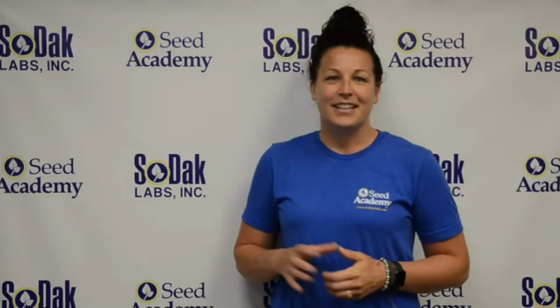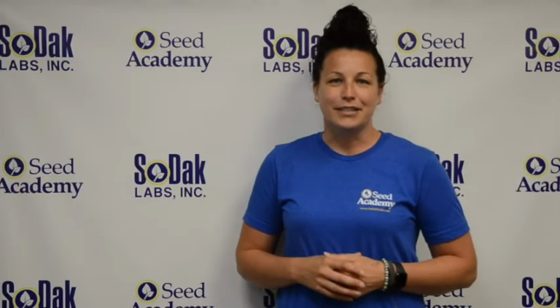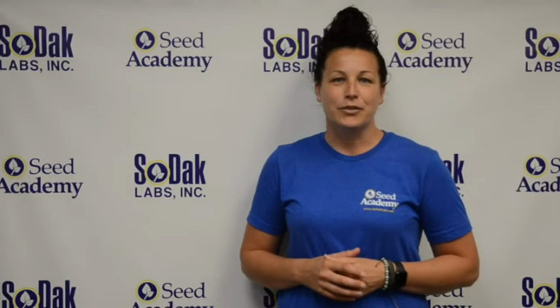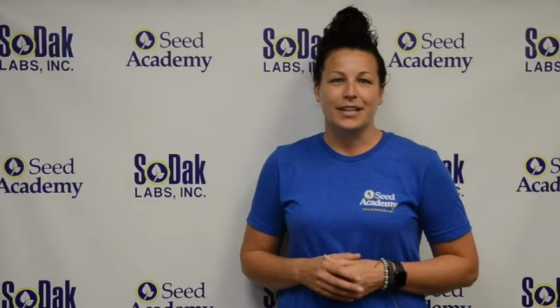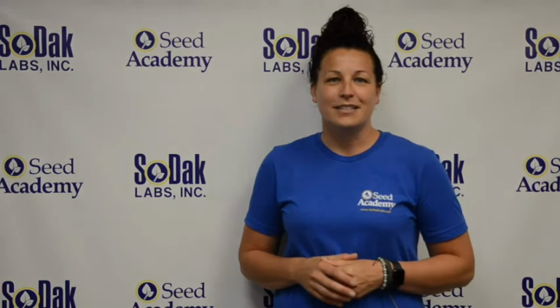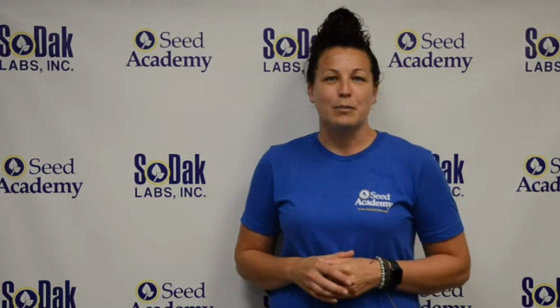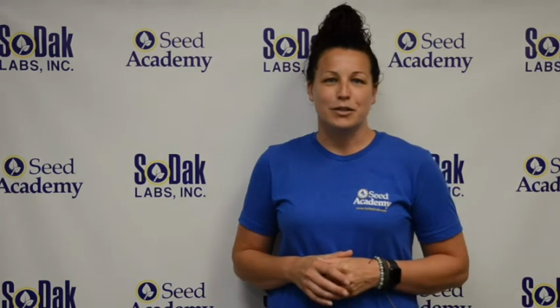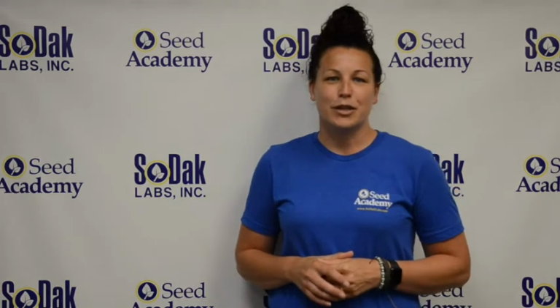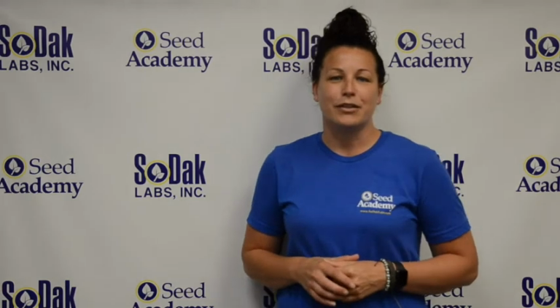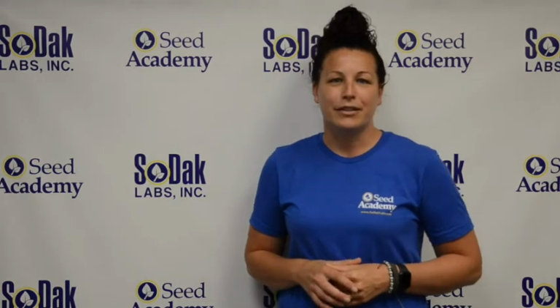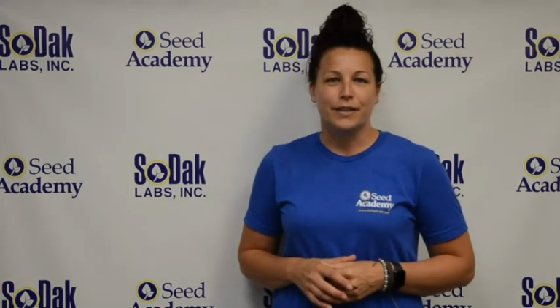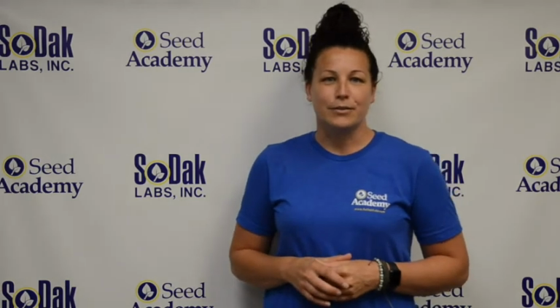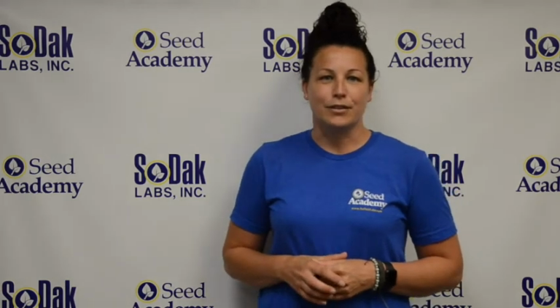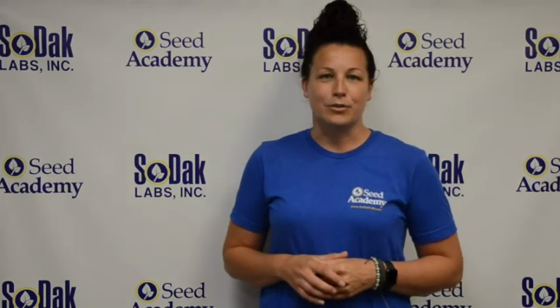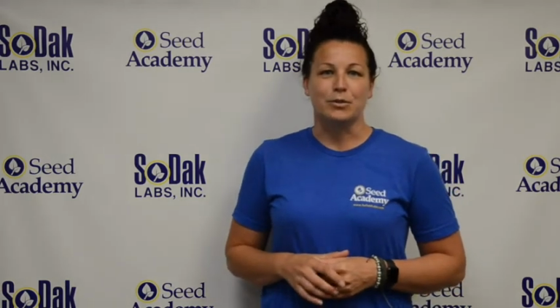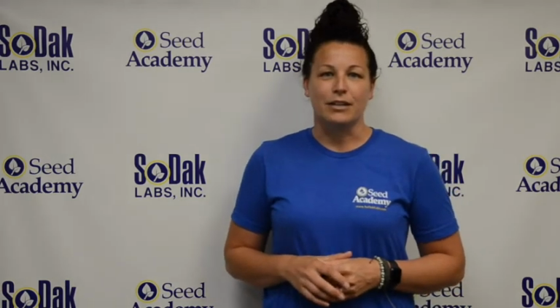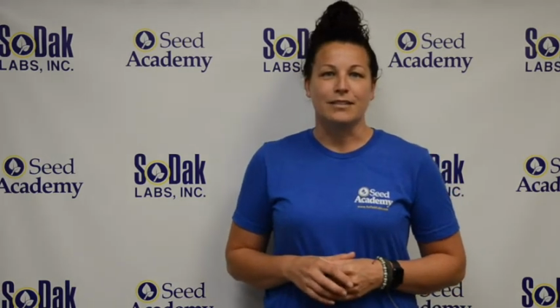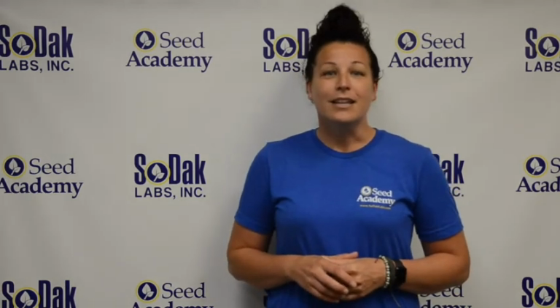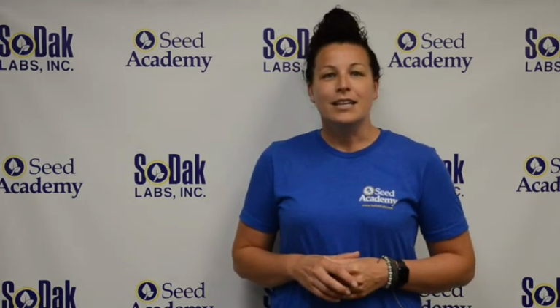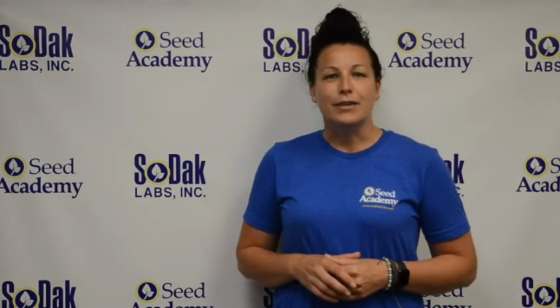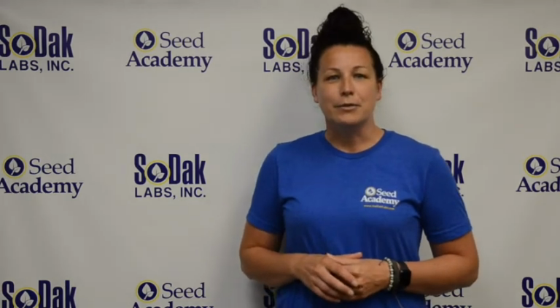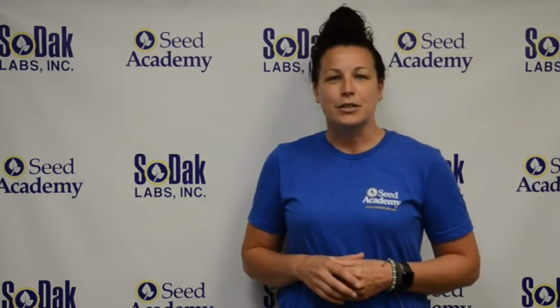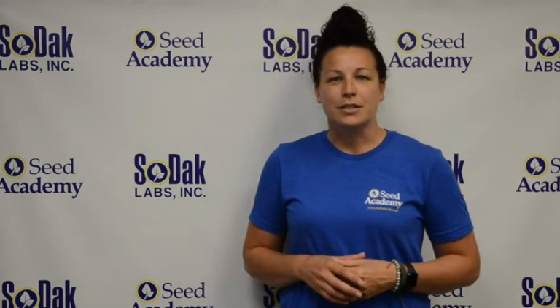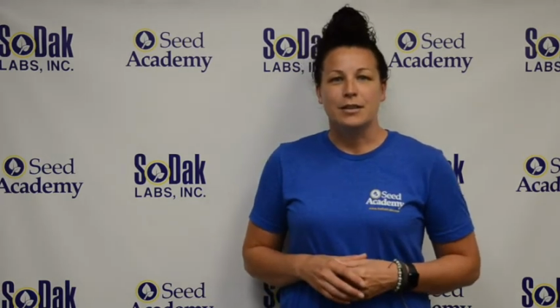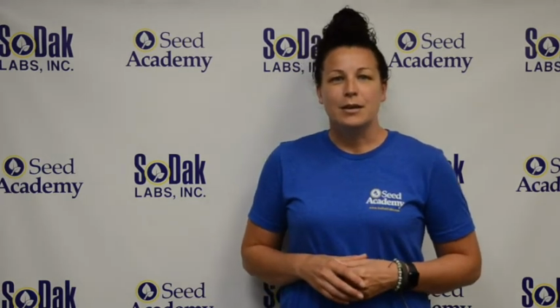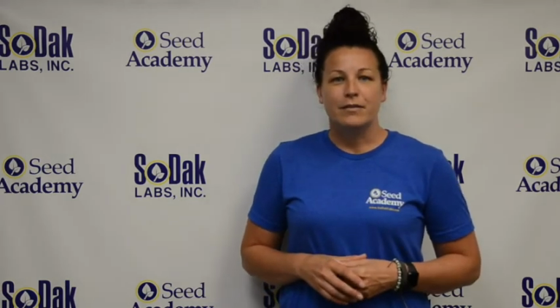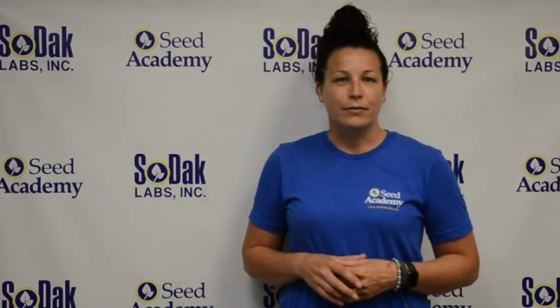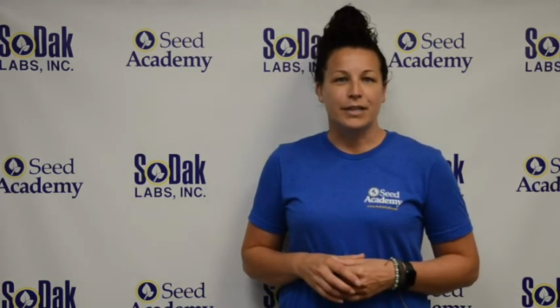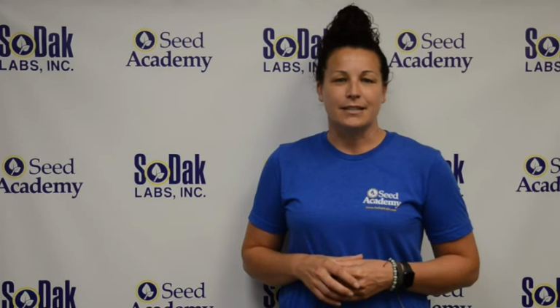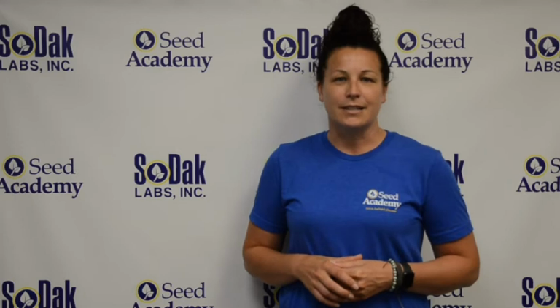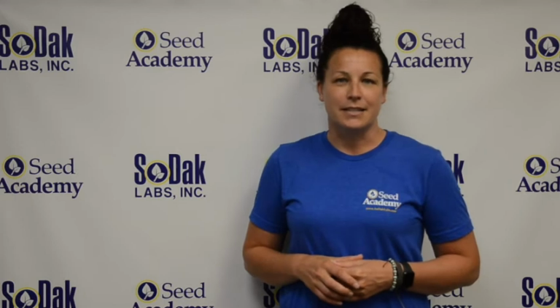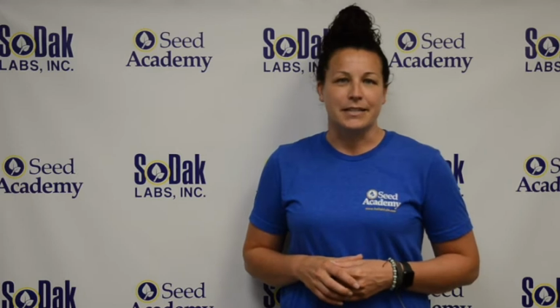Thanks for joining us, and be sure to check out our other videos on our YouTube channel. If you have questions, feel free to contact us anytime.